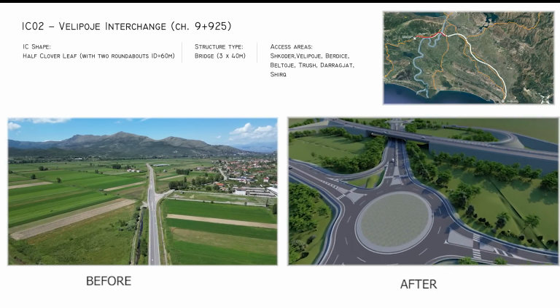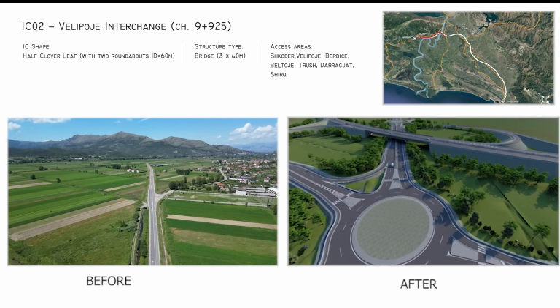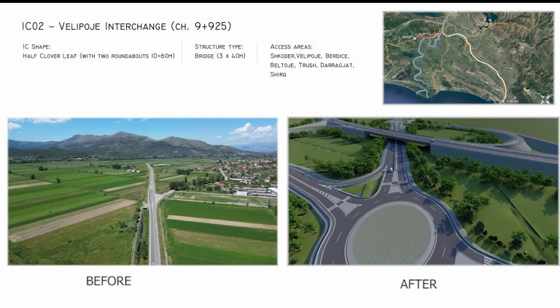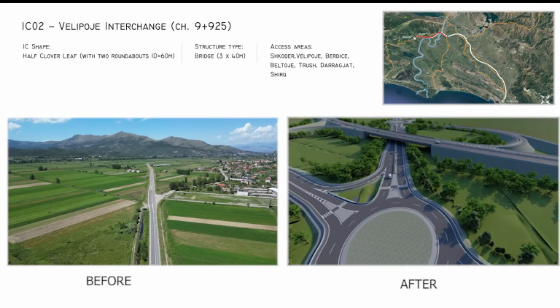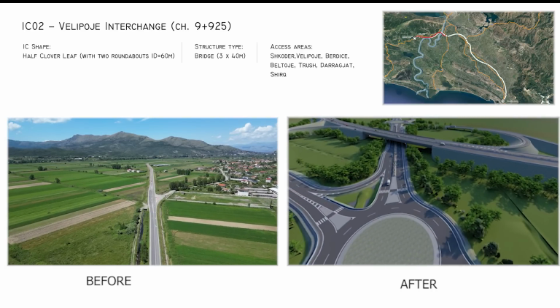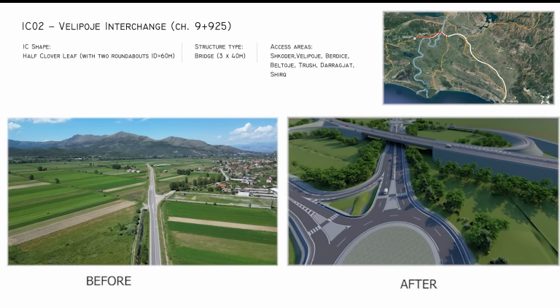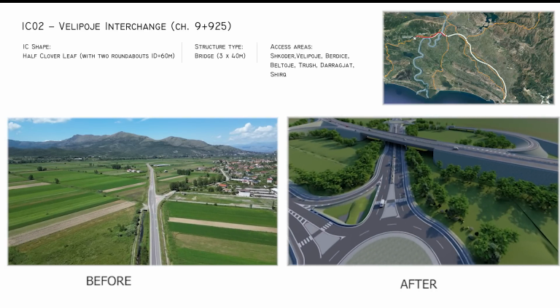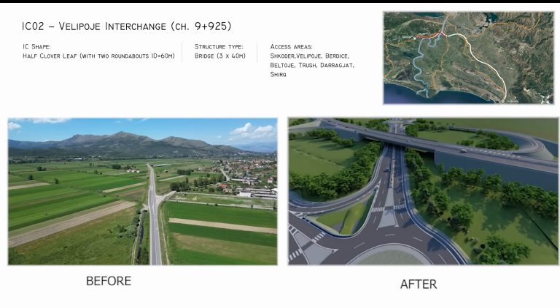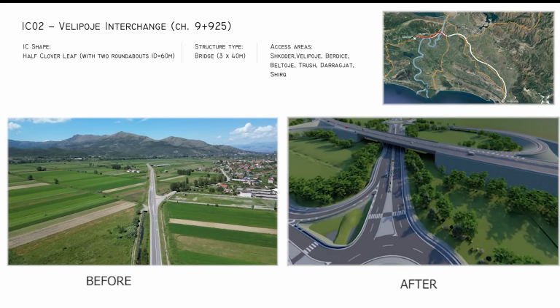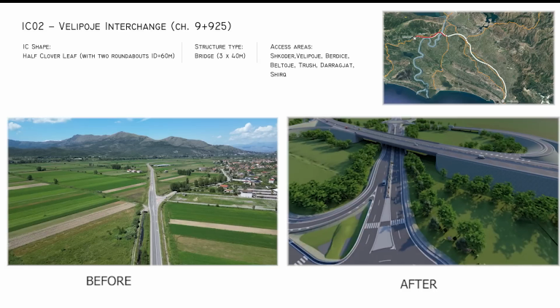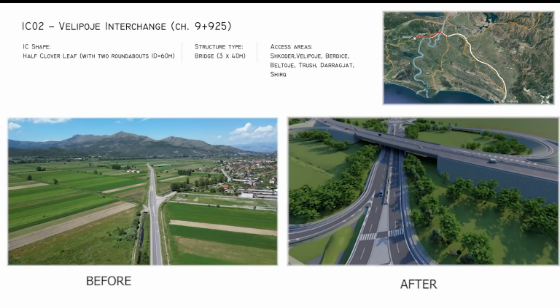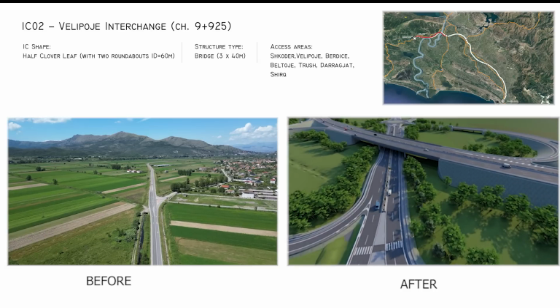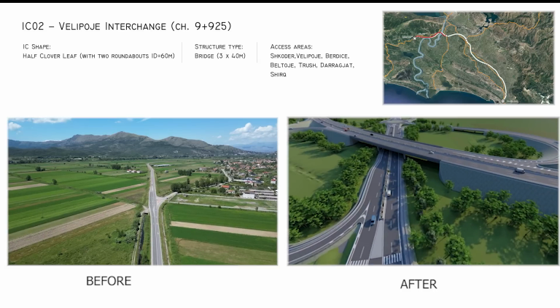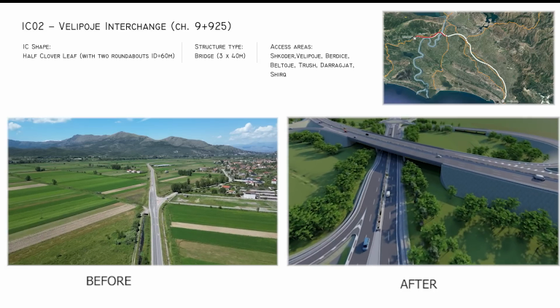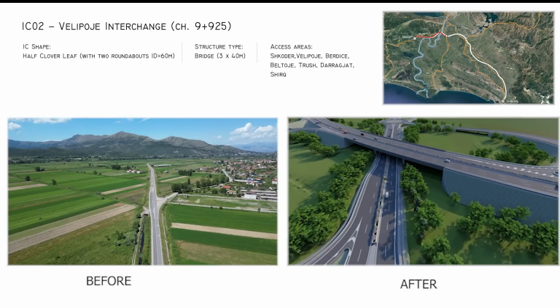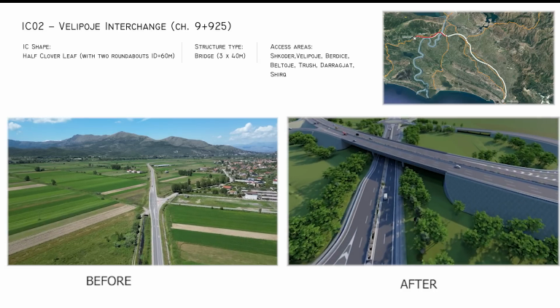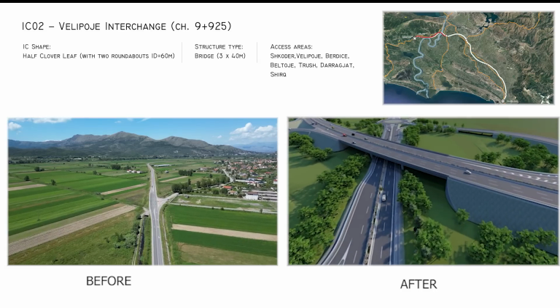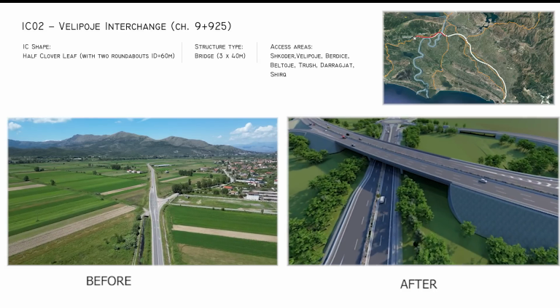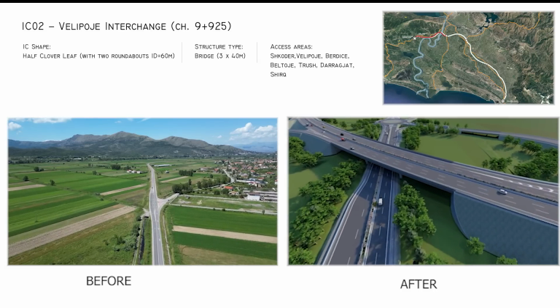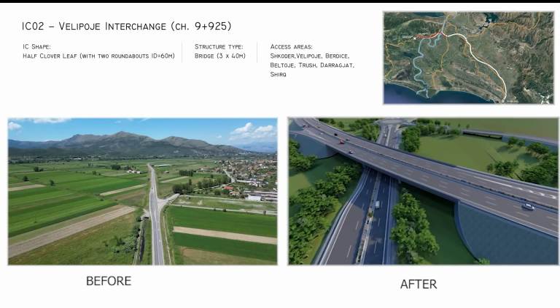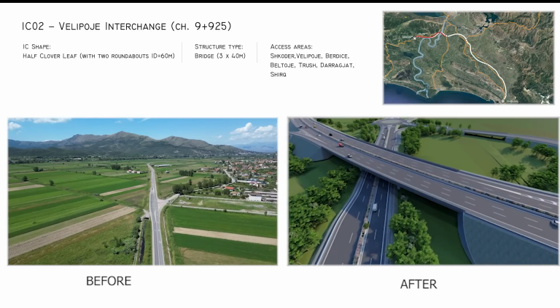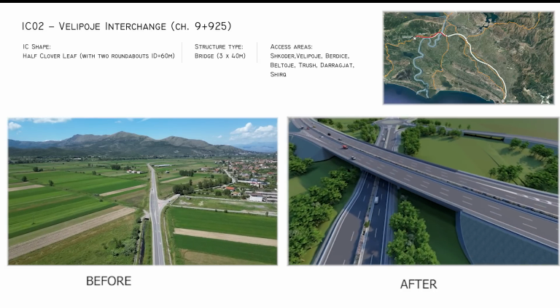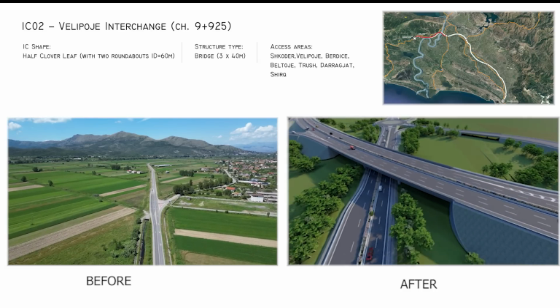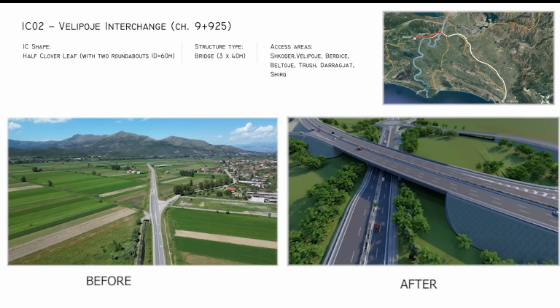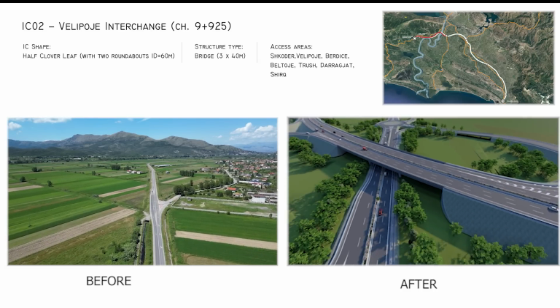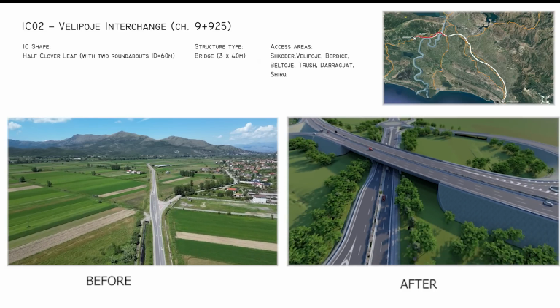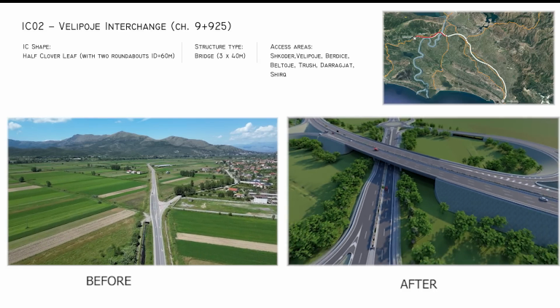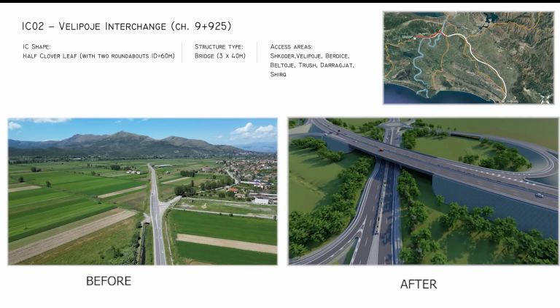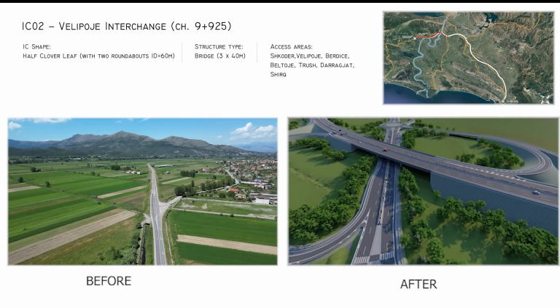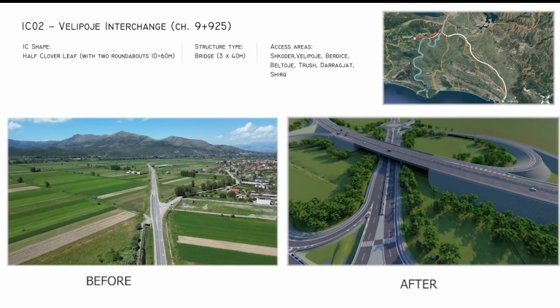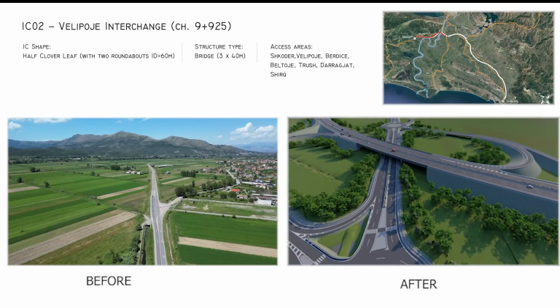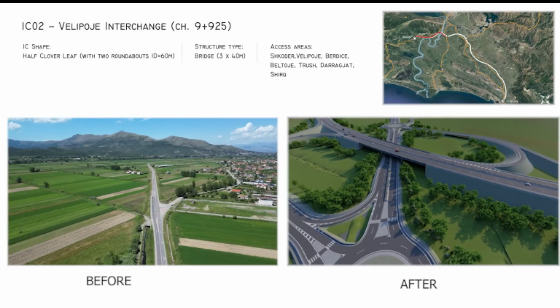Velipoja Interchange opens pathways to Shkodra City and the Velipoja Seaside Touristic Area.